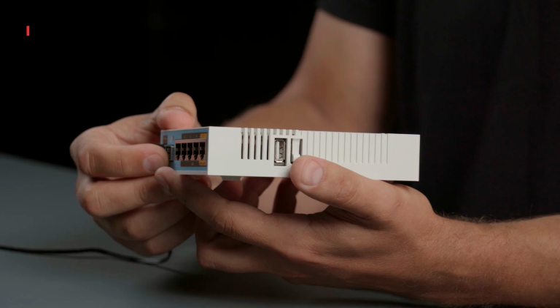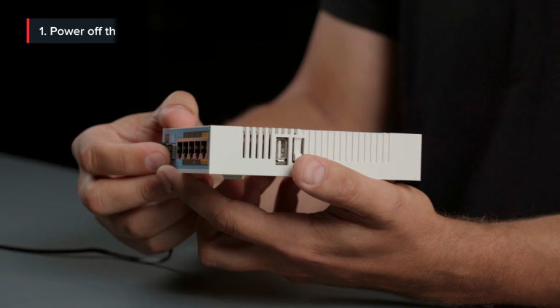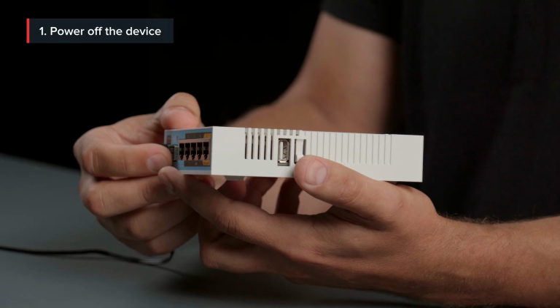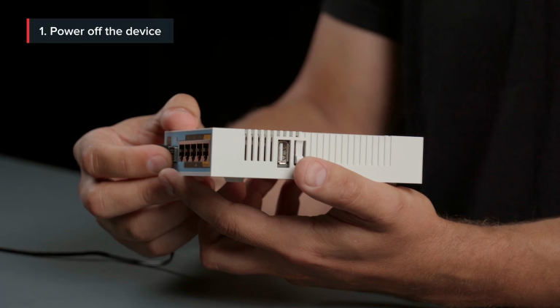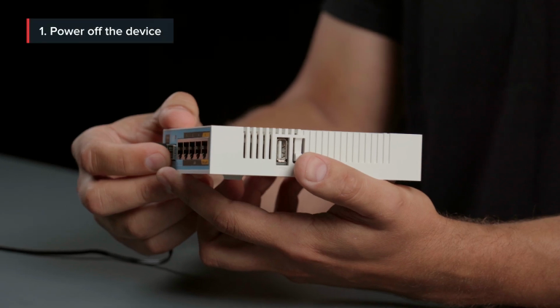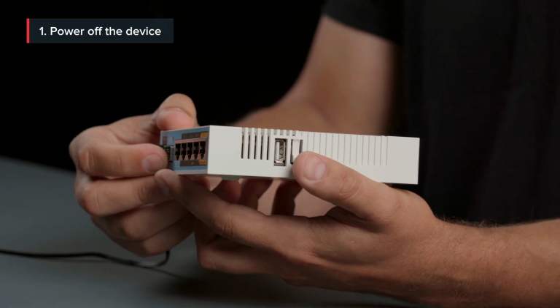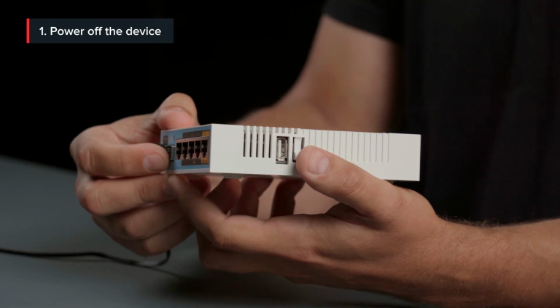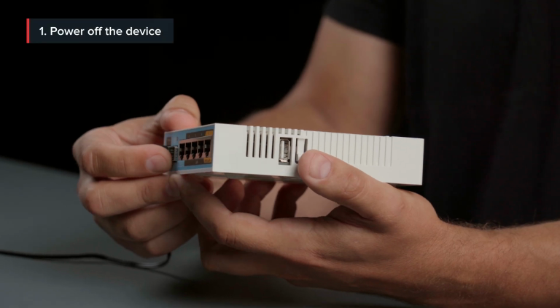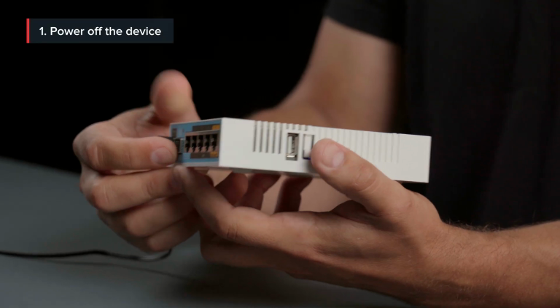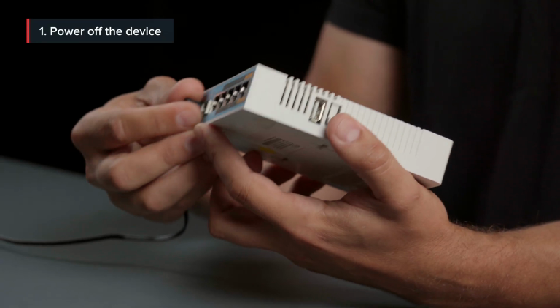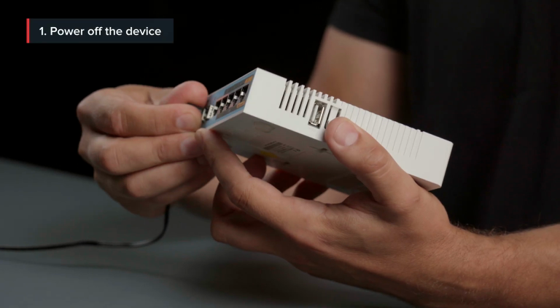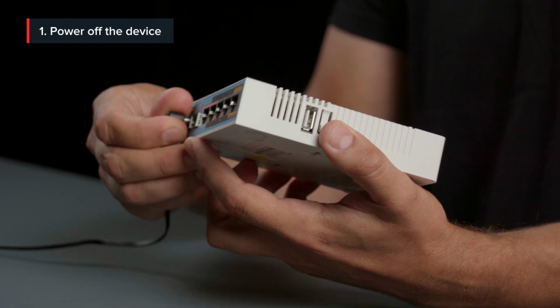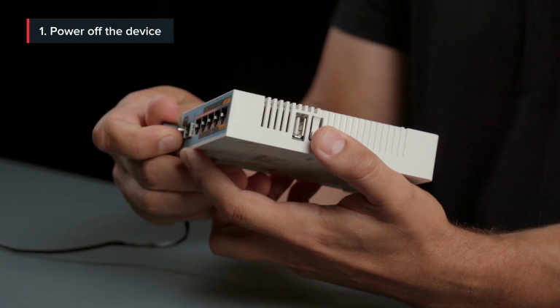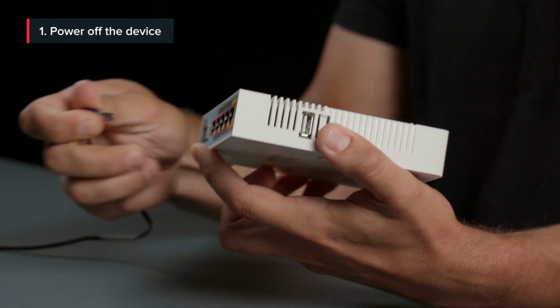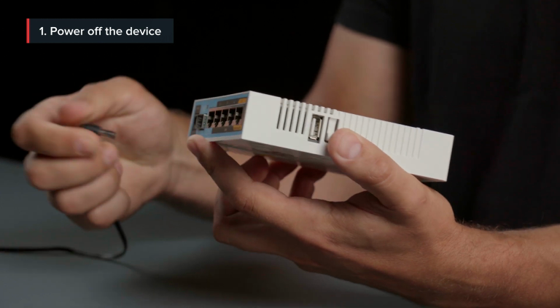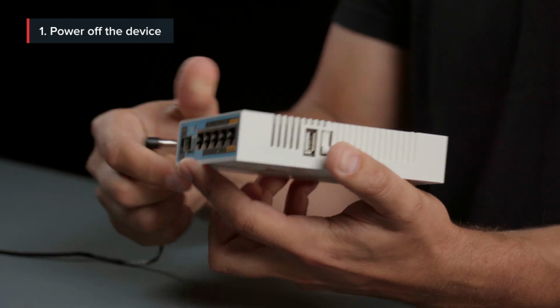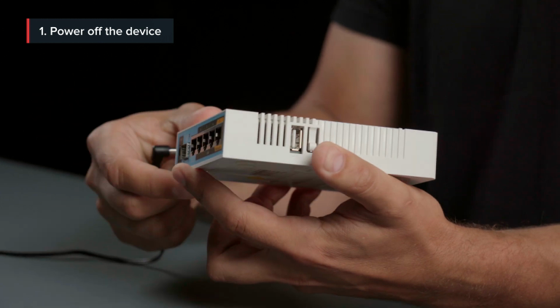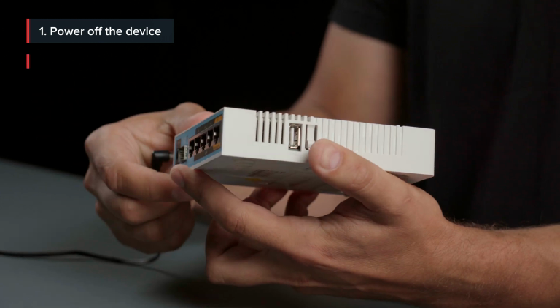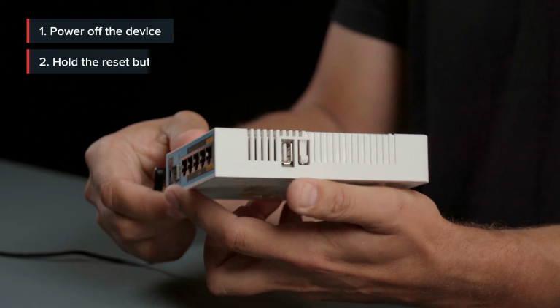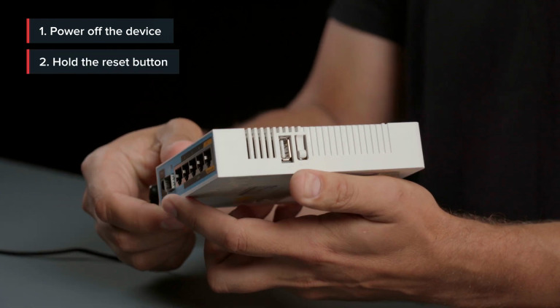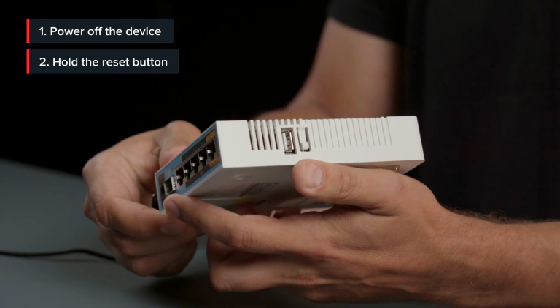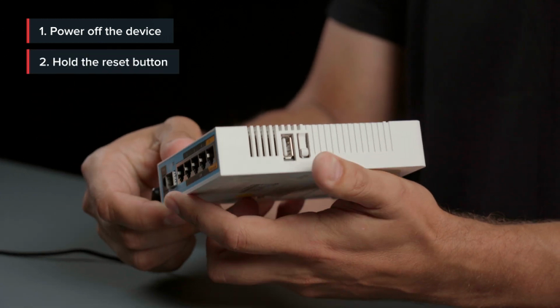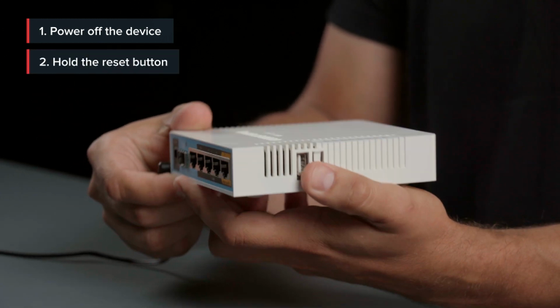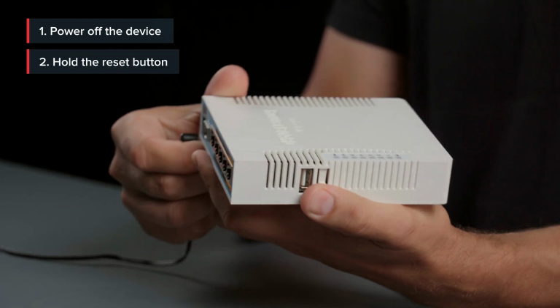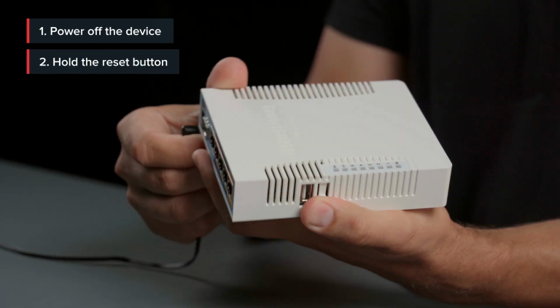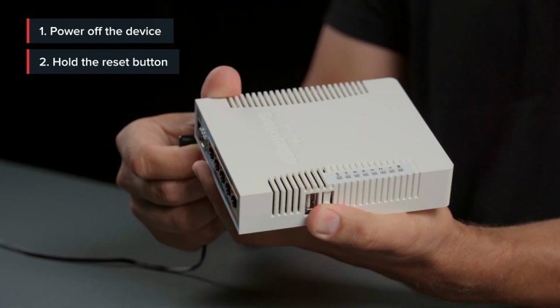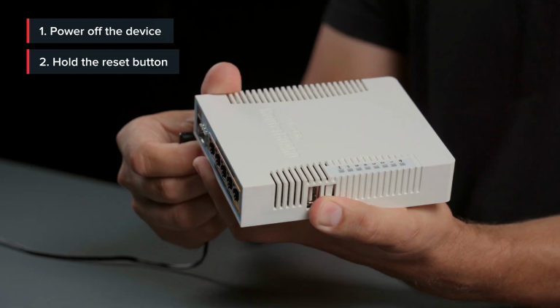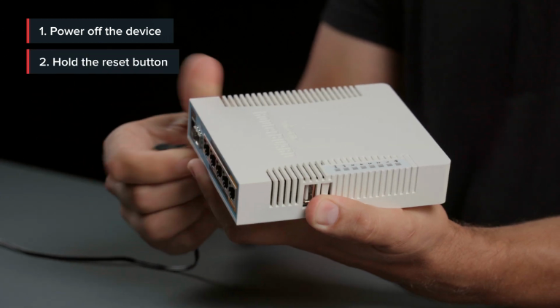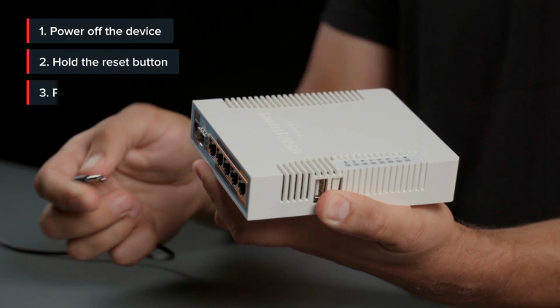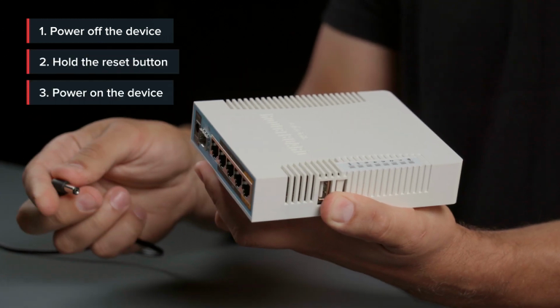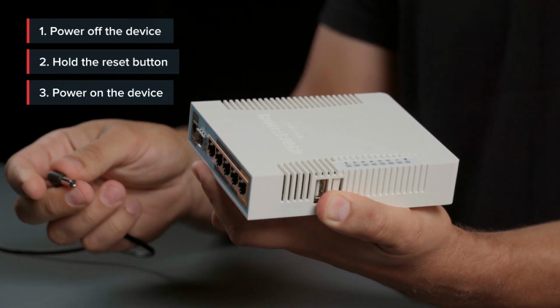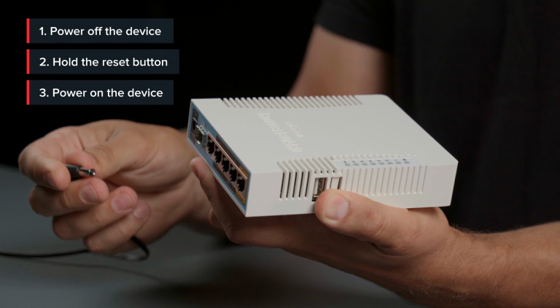First, make sure your device is off. Now, hold the reset button and power on your device.